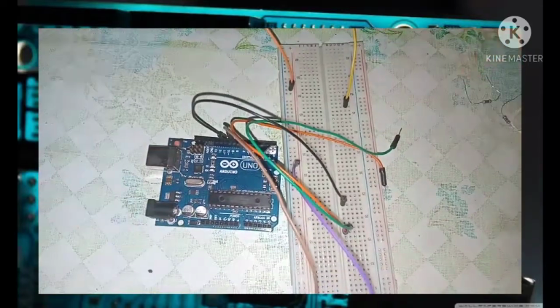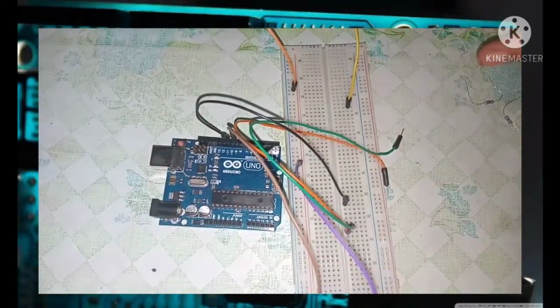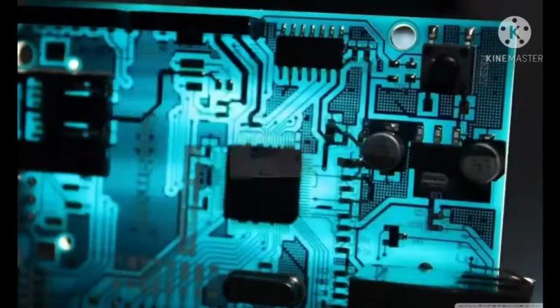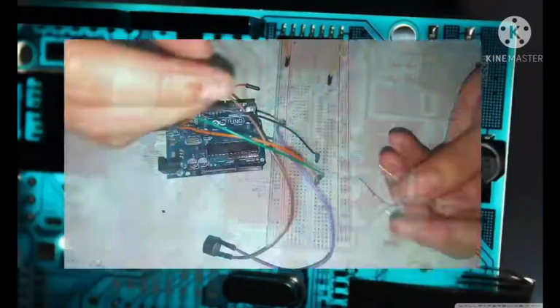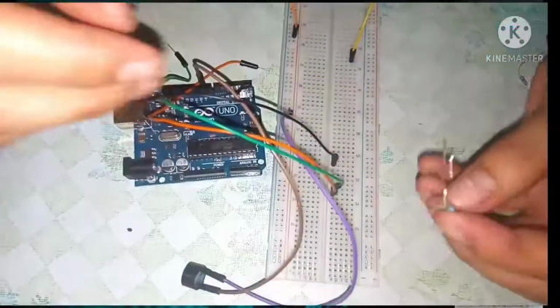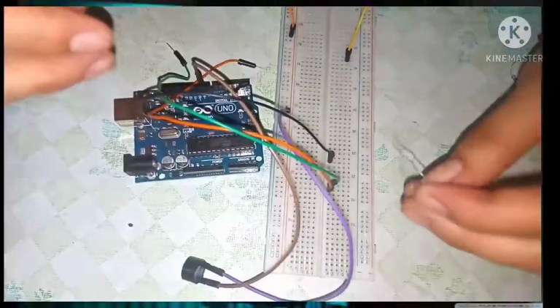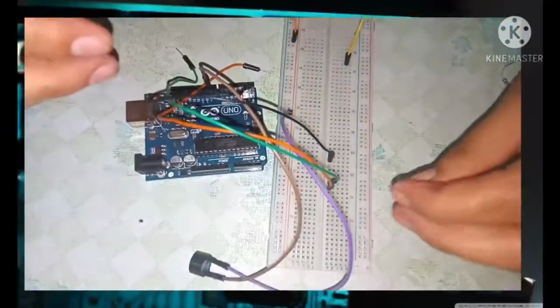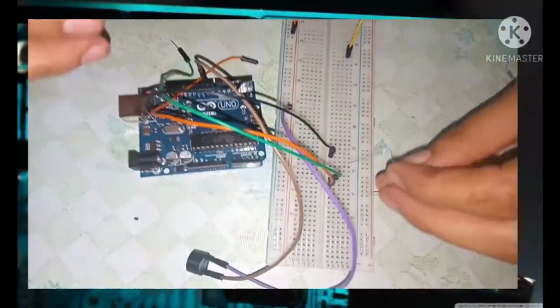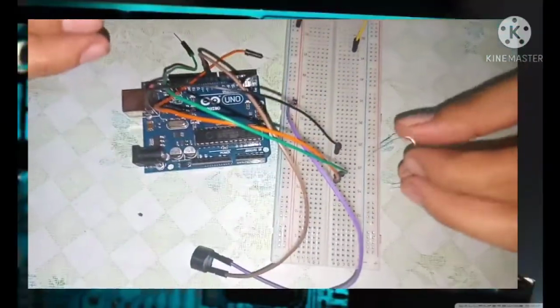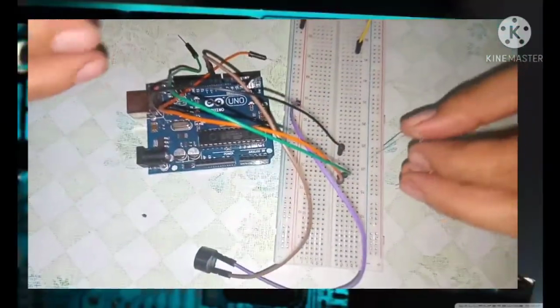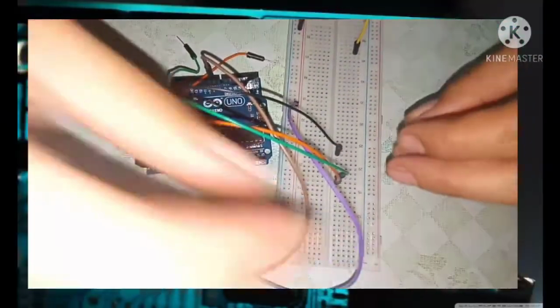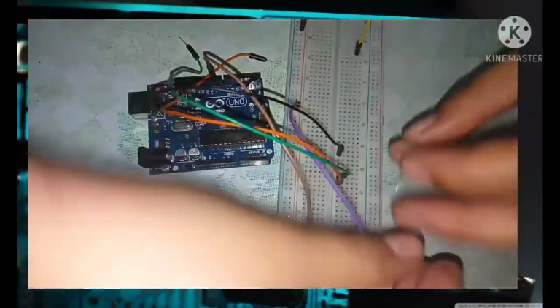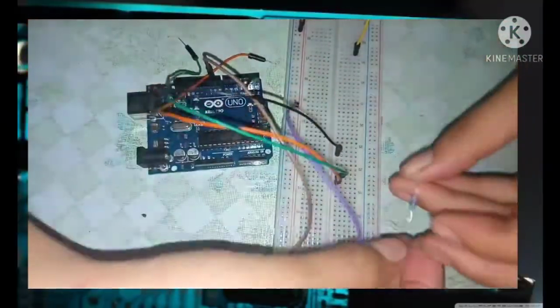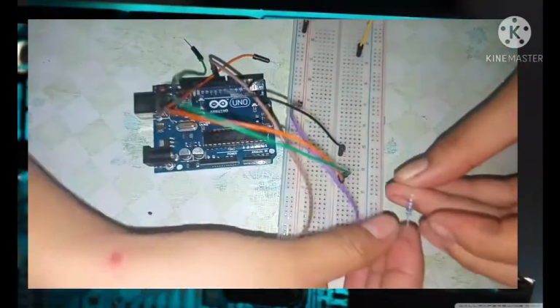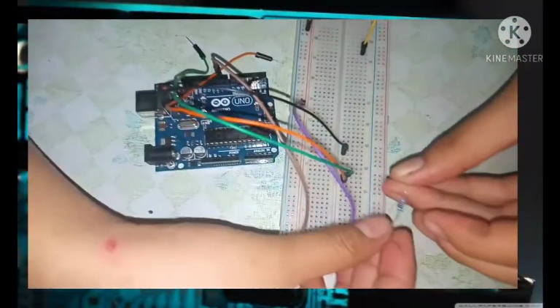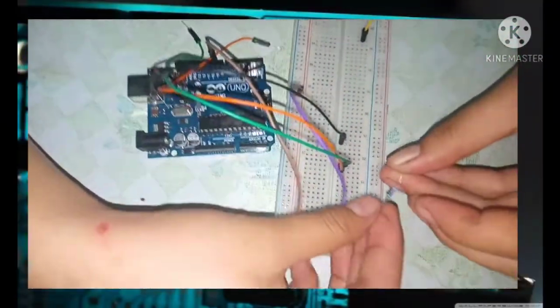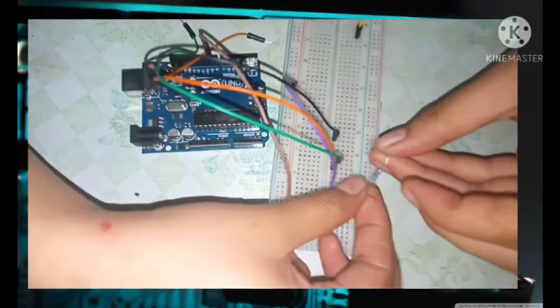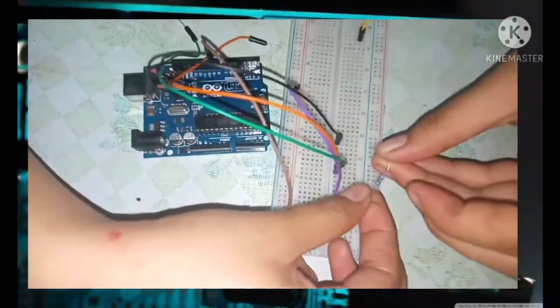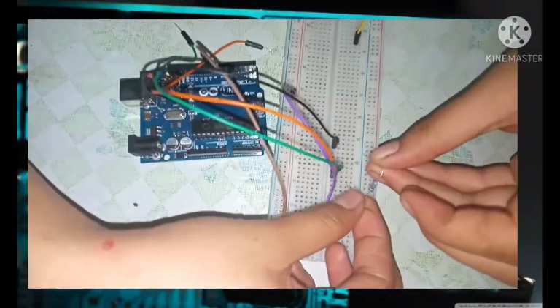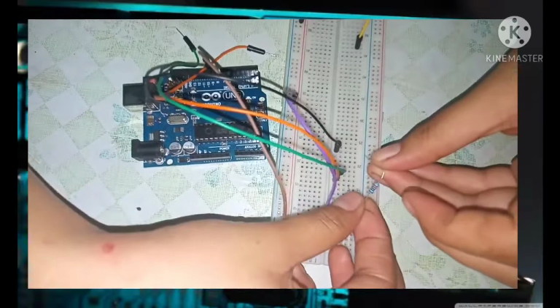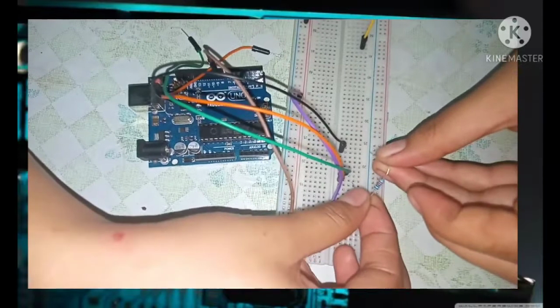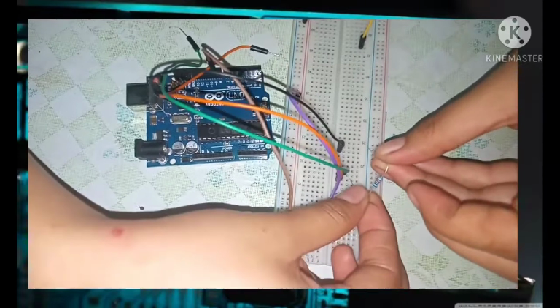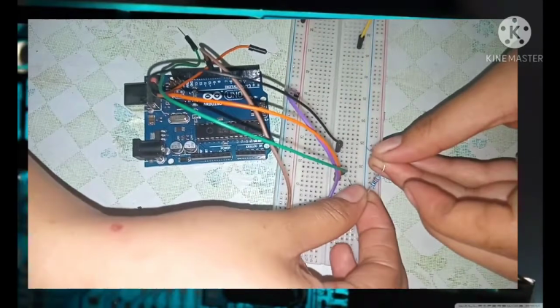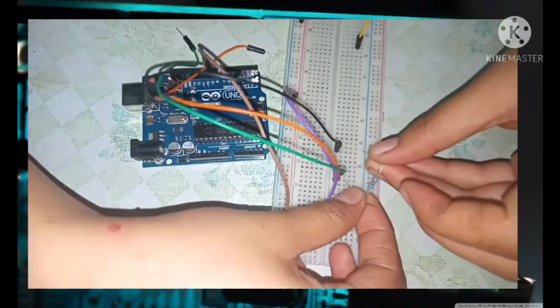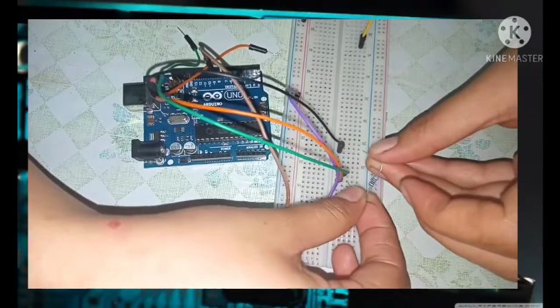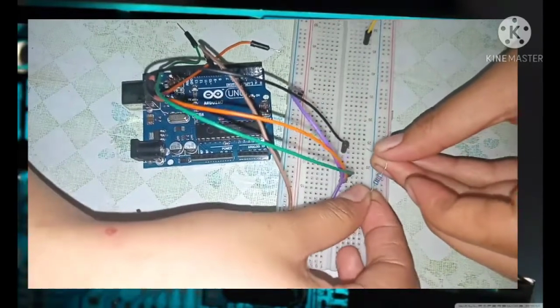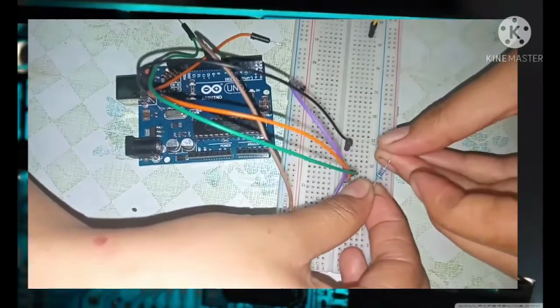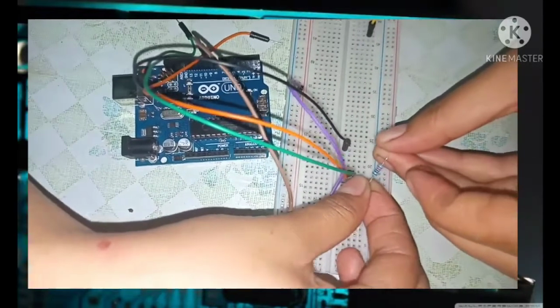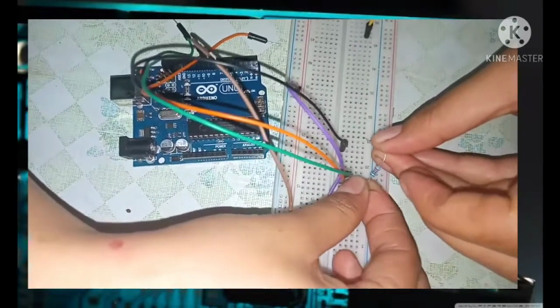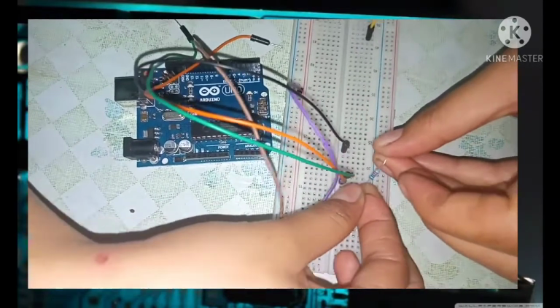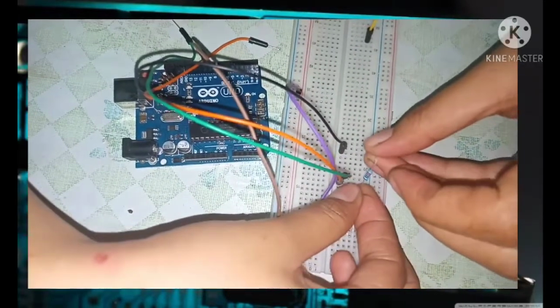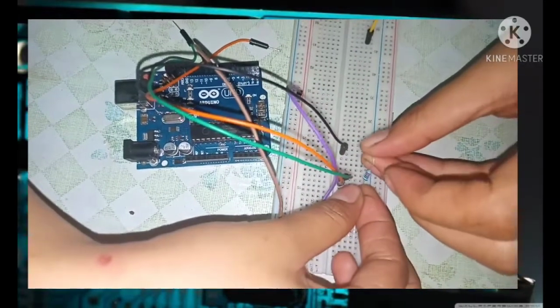Connecting 330 ohm resistor for the flame sensor and 220 ohm resistor for the LED.